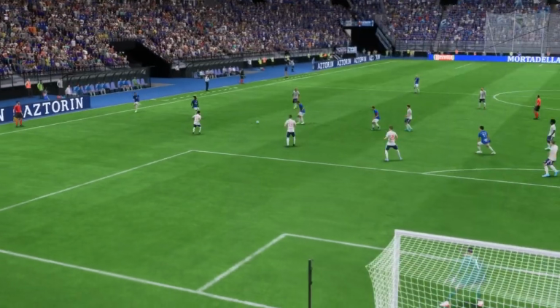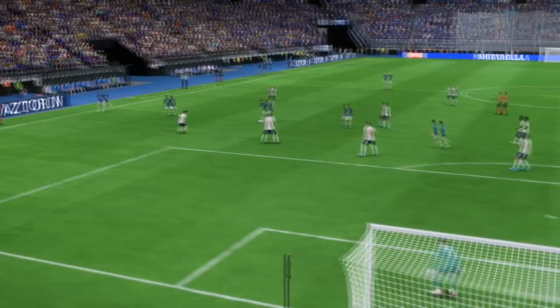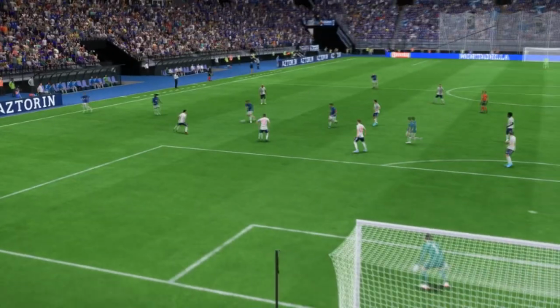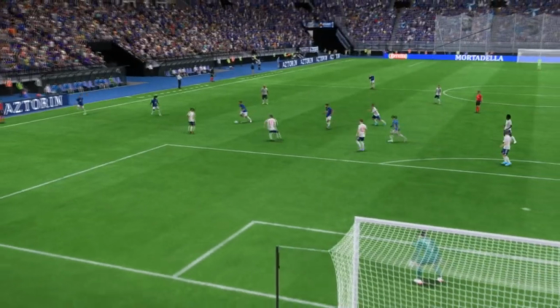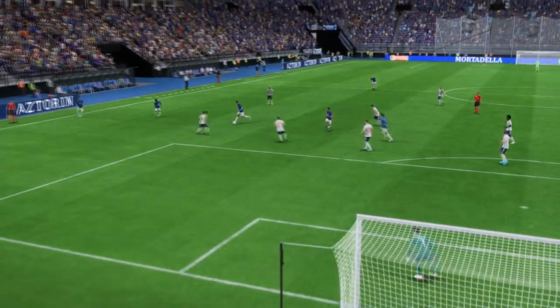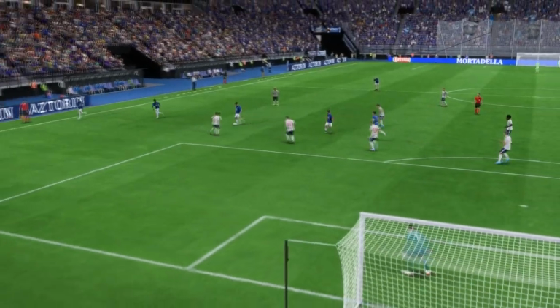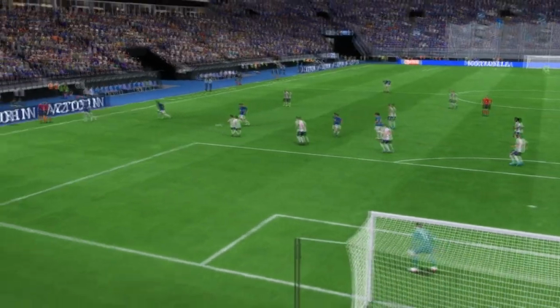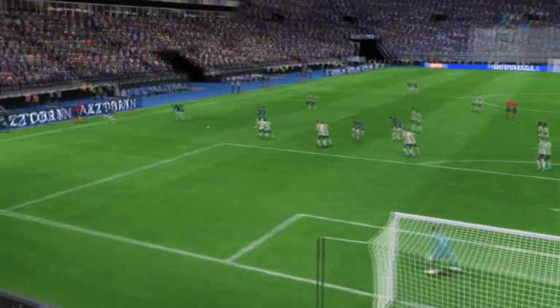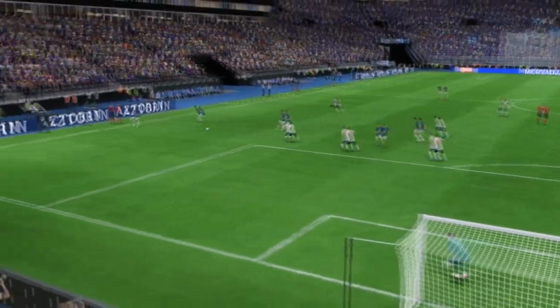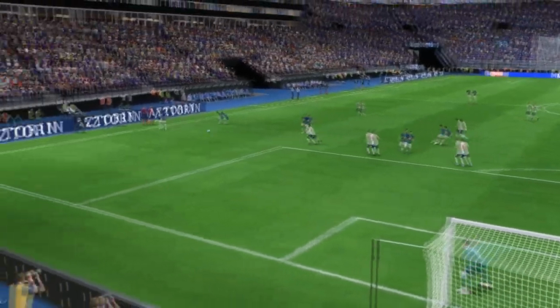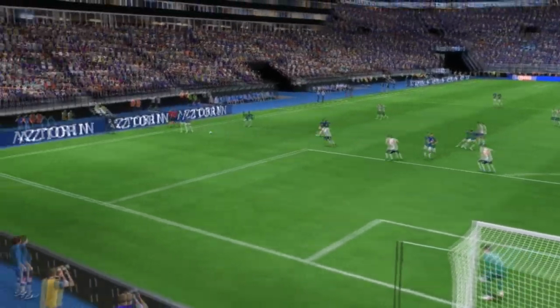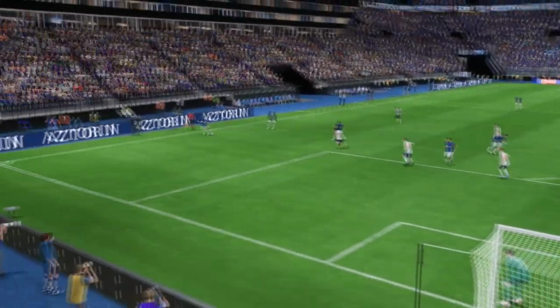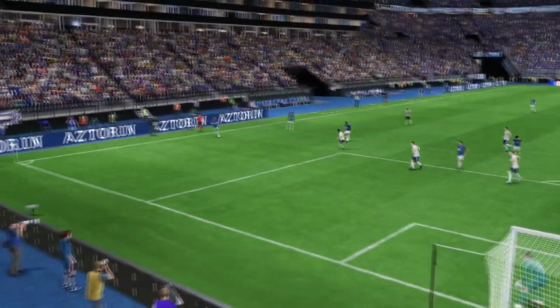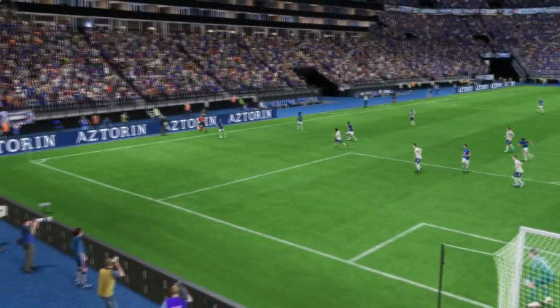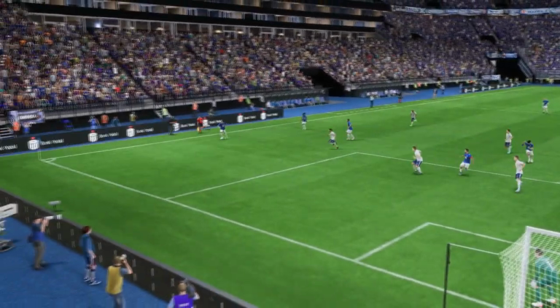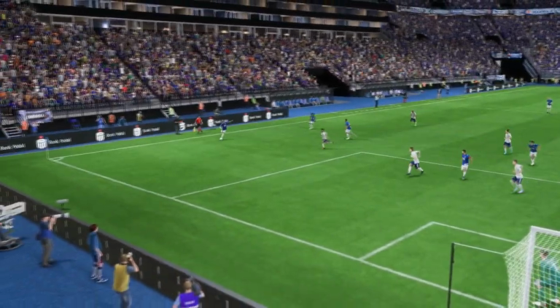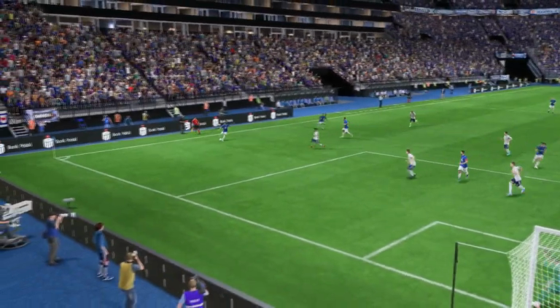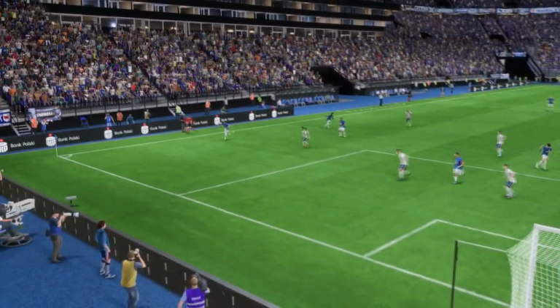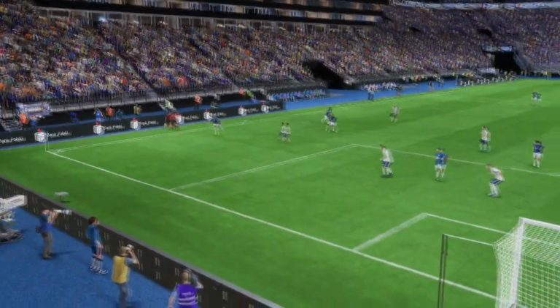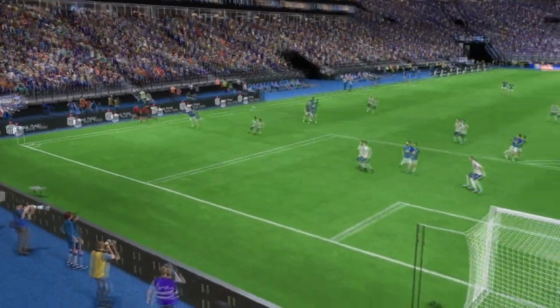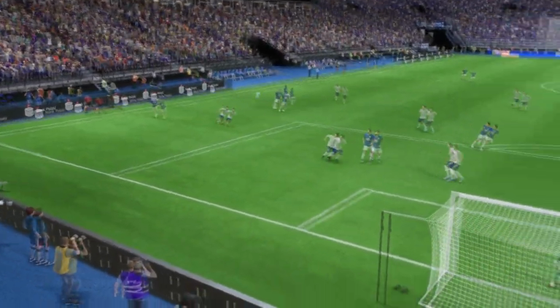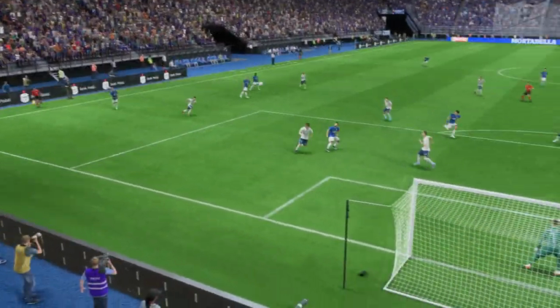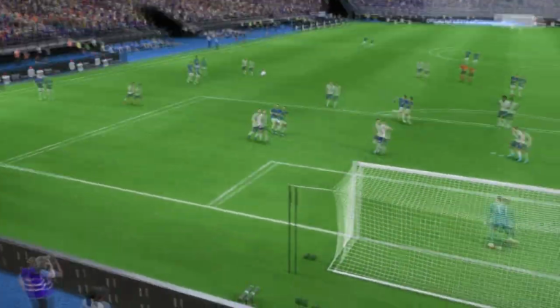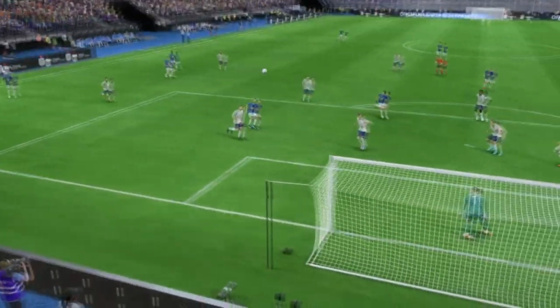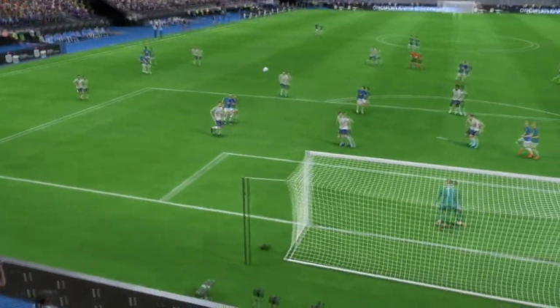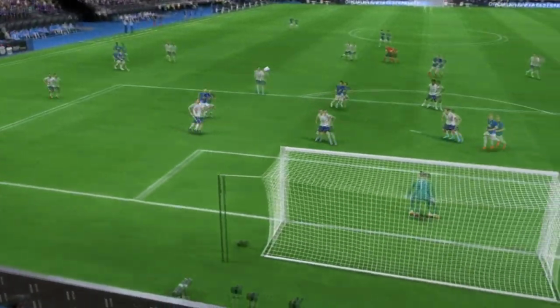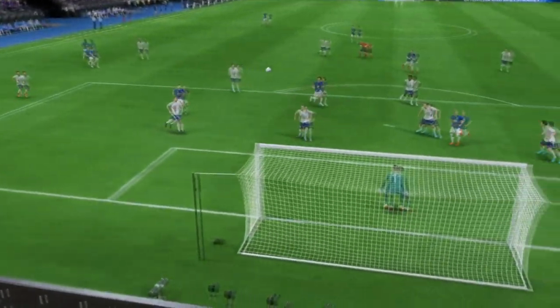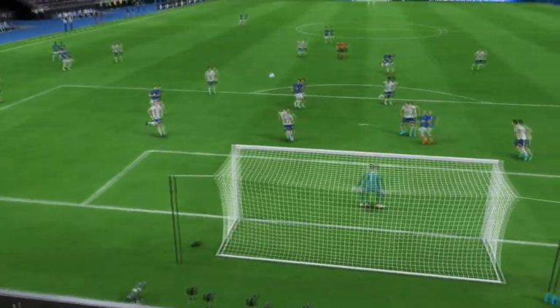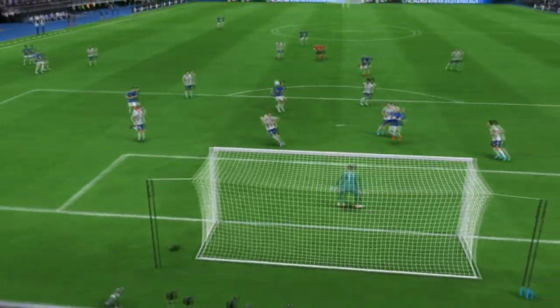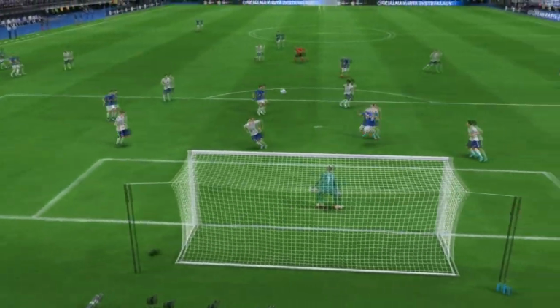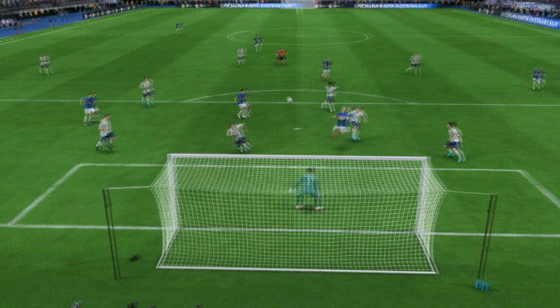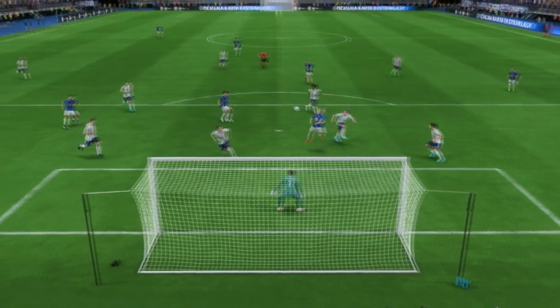Here it is again. First to the ball, clever header and a good finish. He's done really well there.